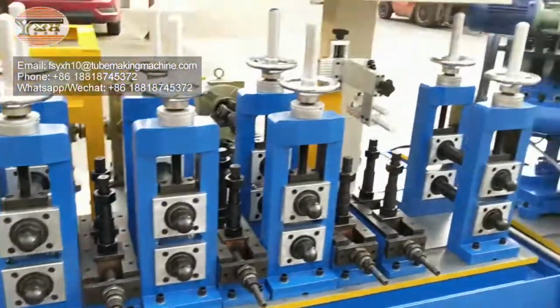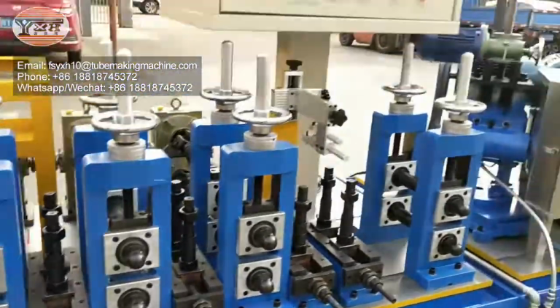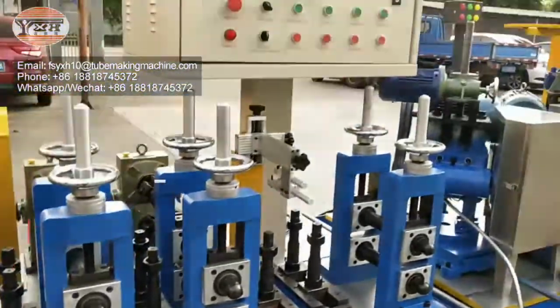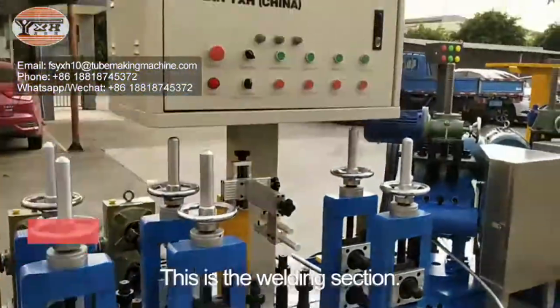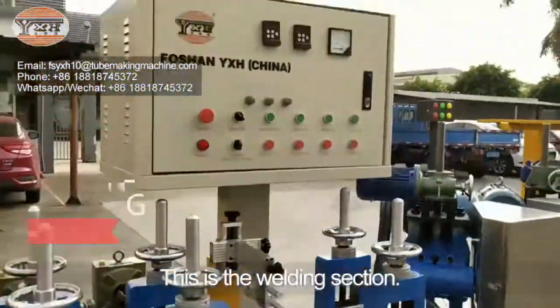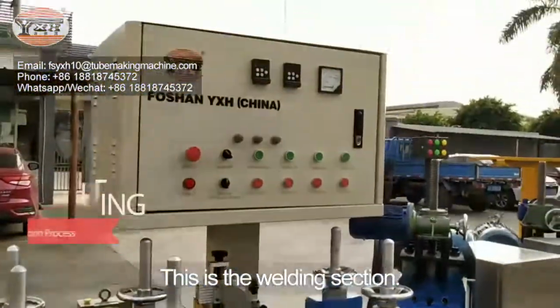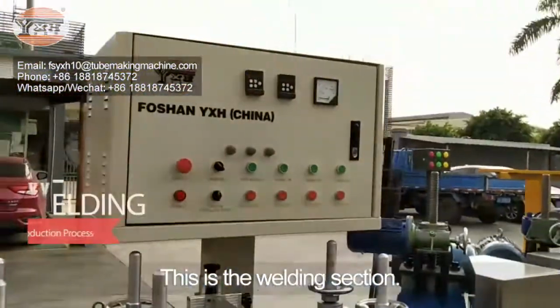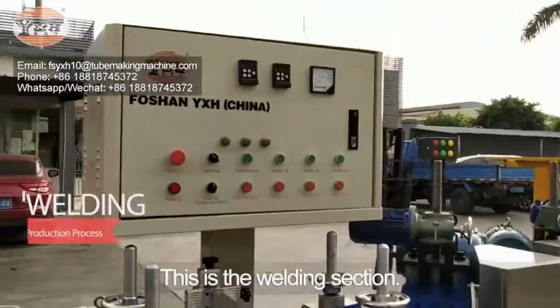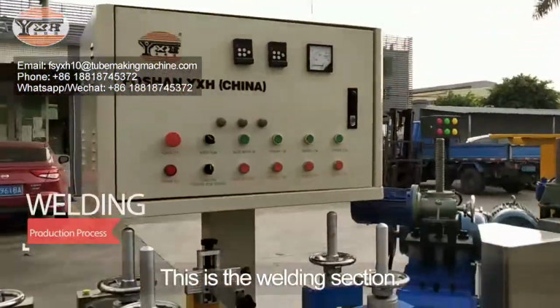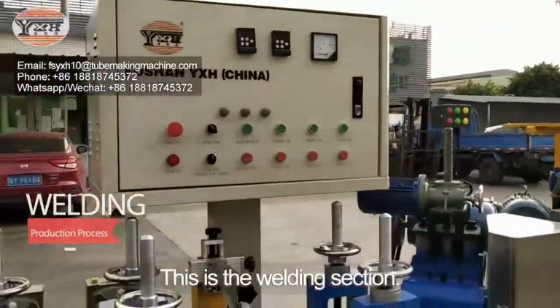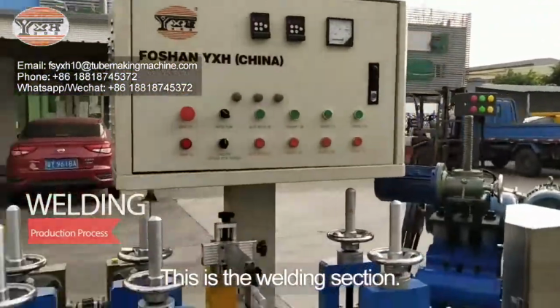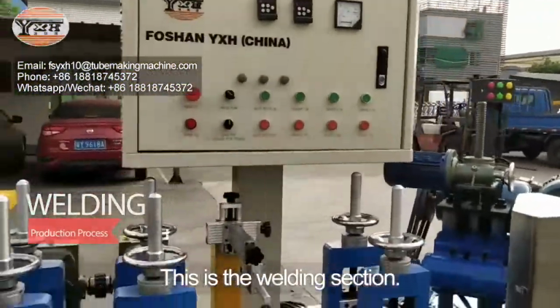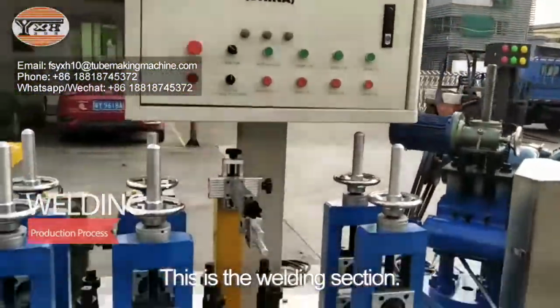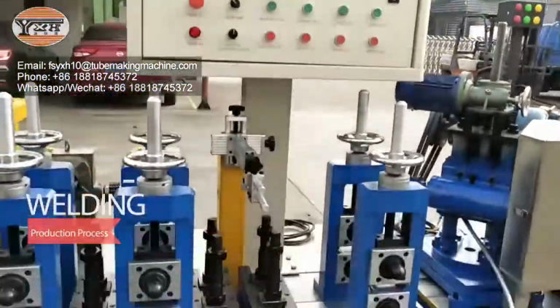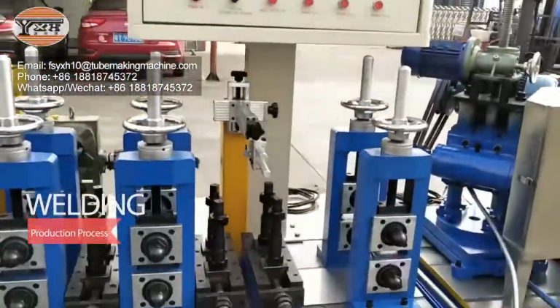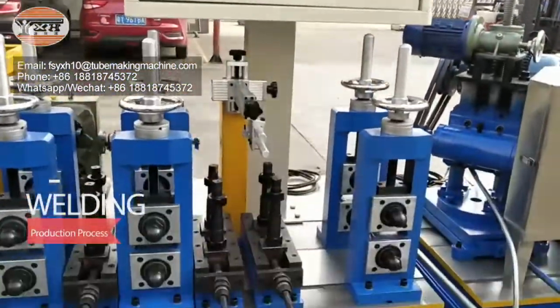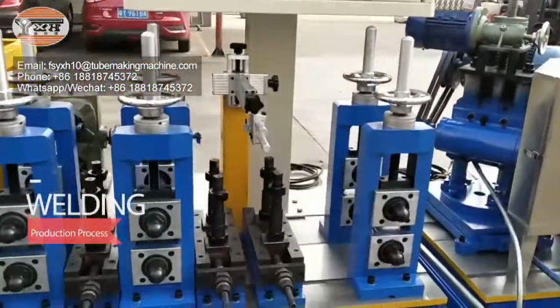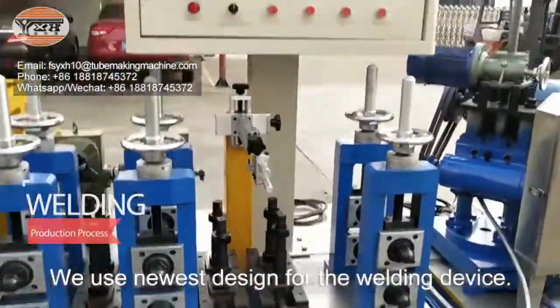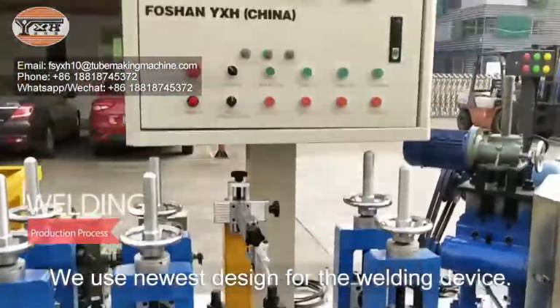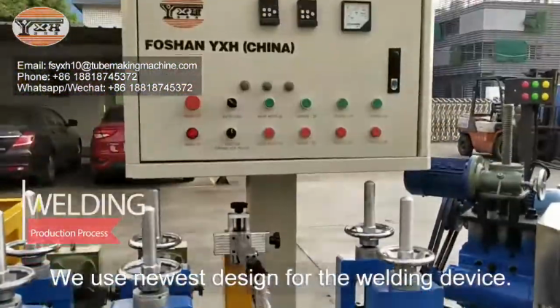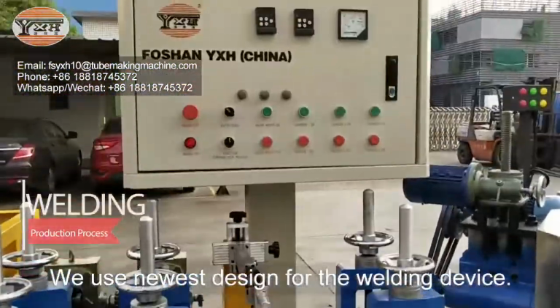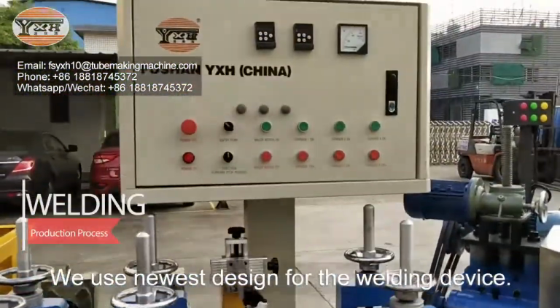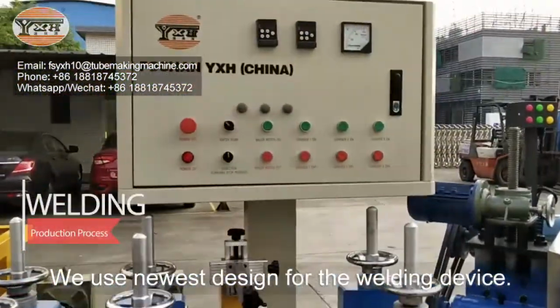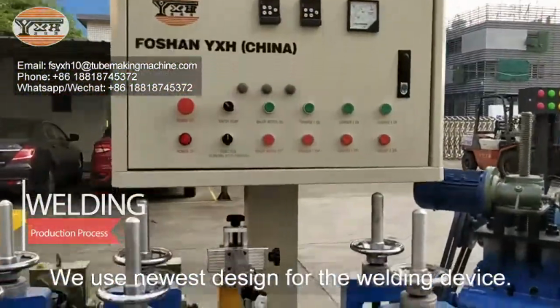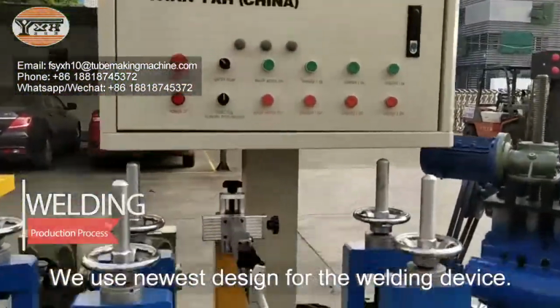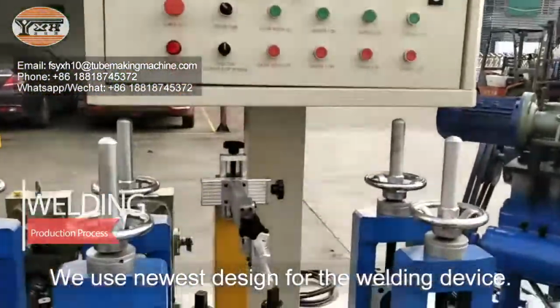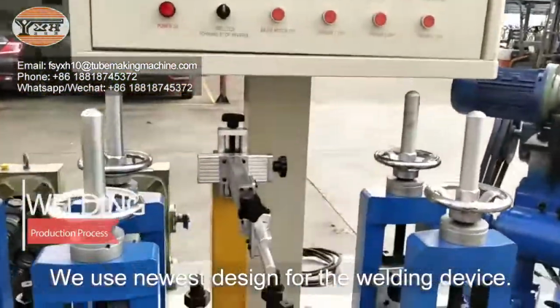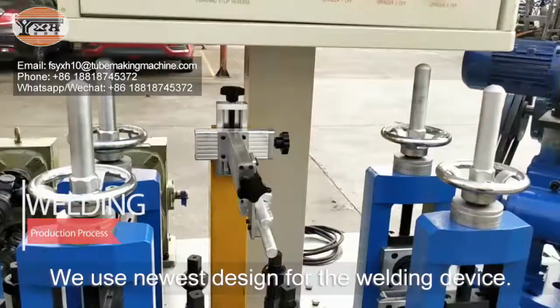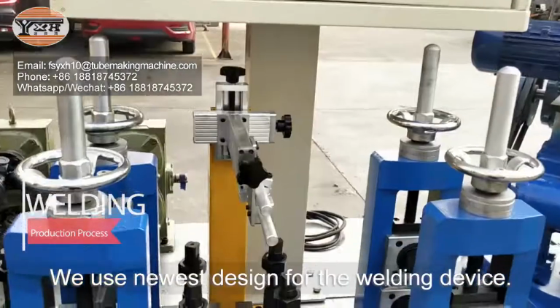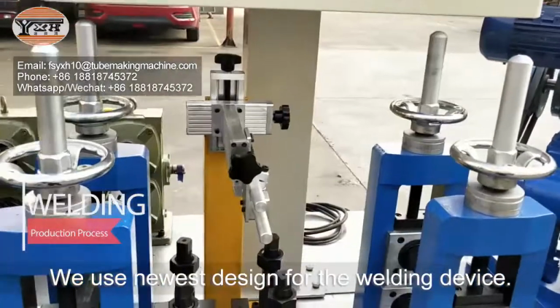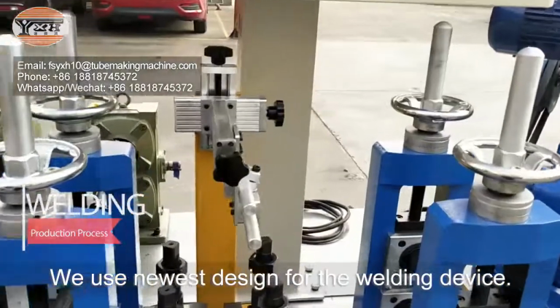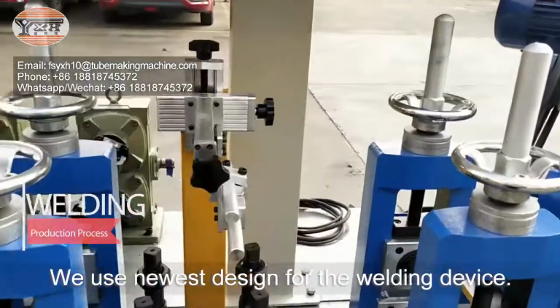This is the welding section. We use the newest design for the welding device.